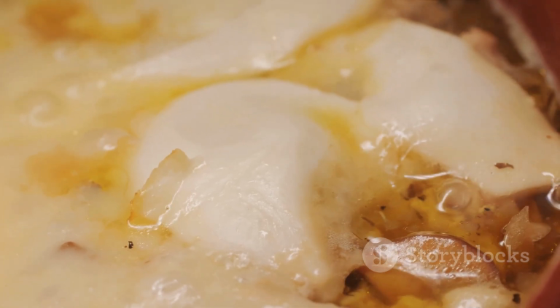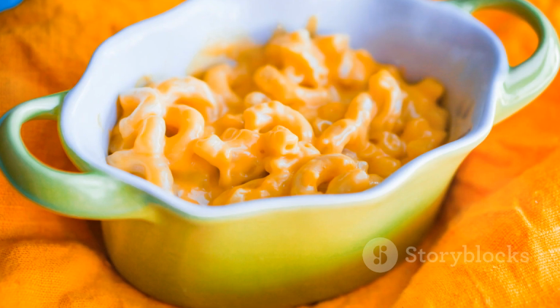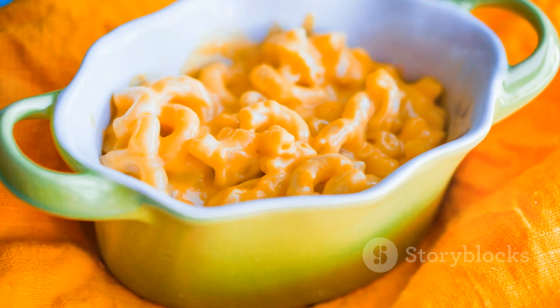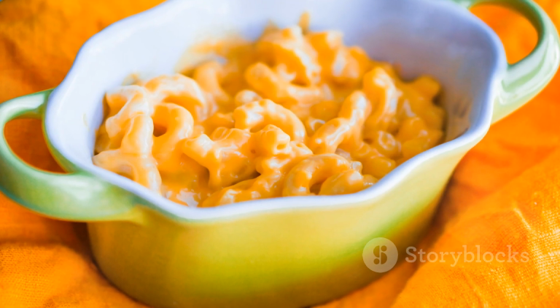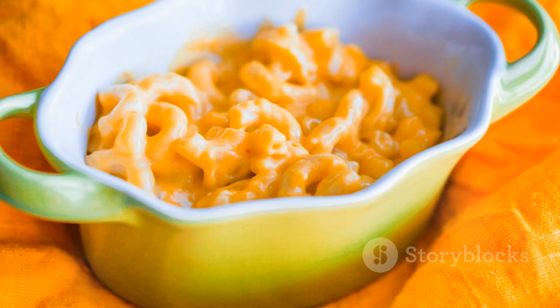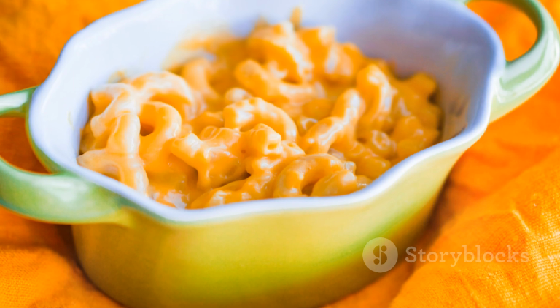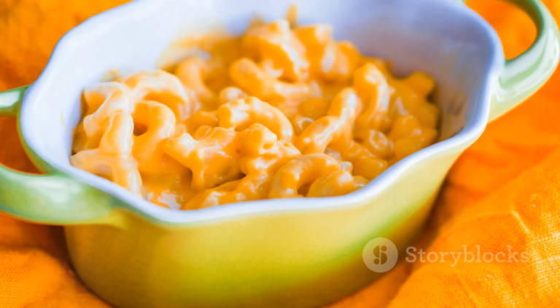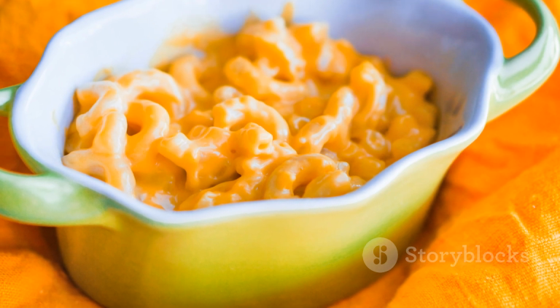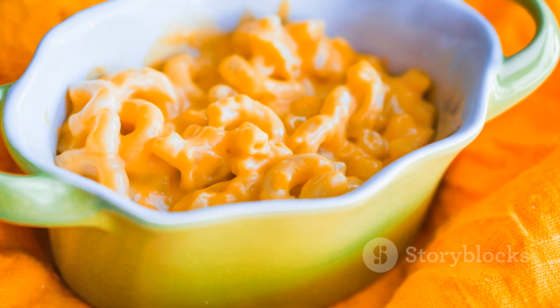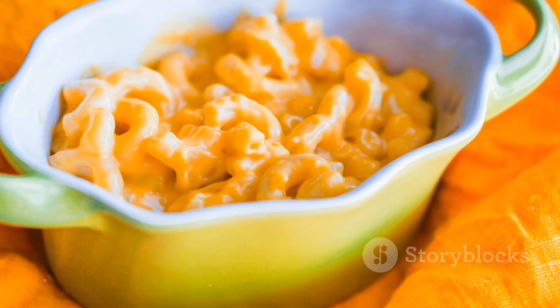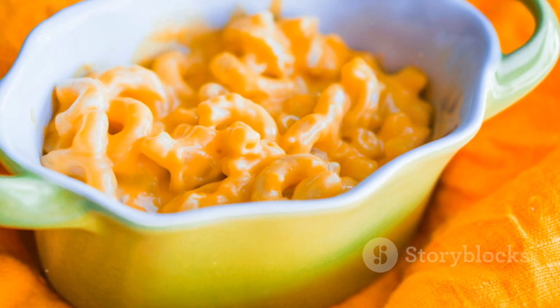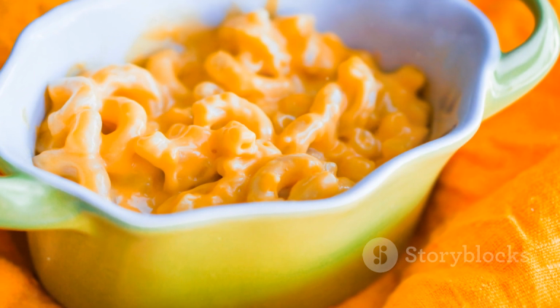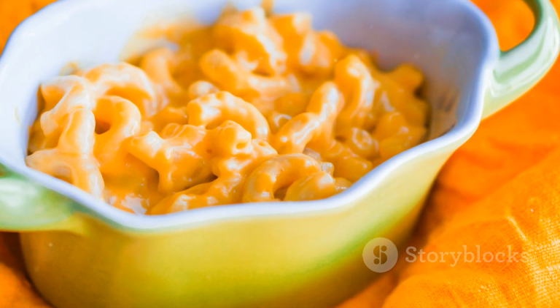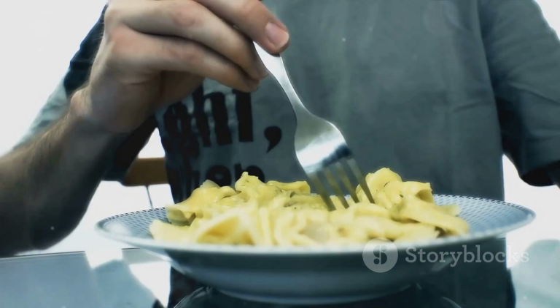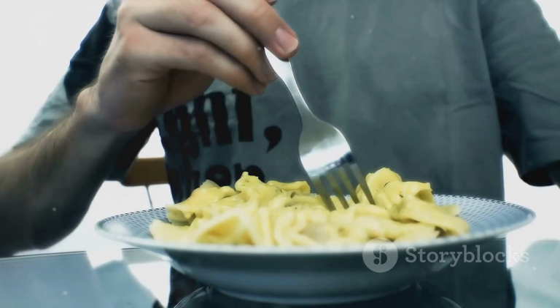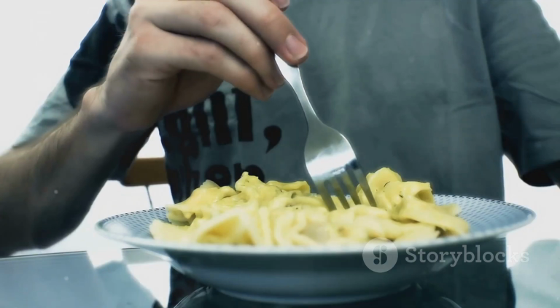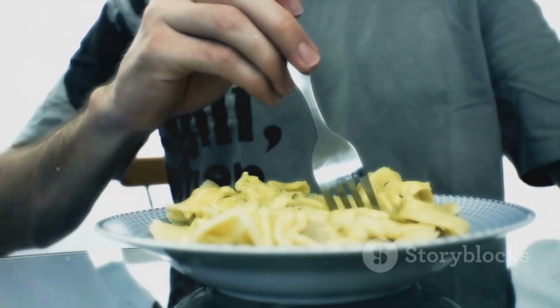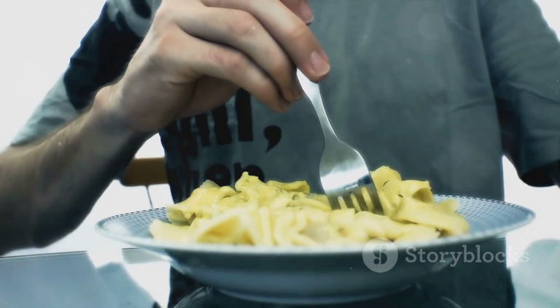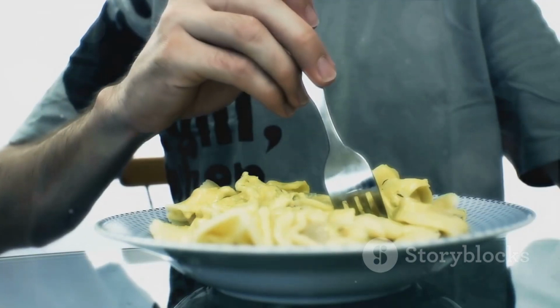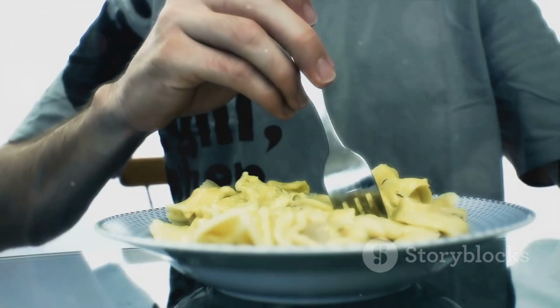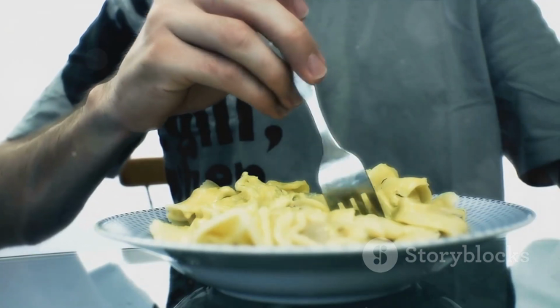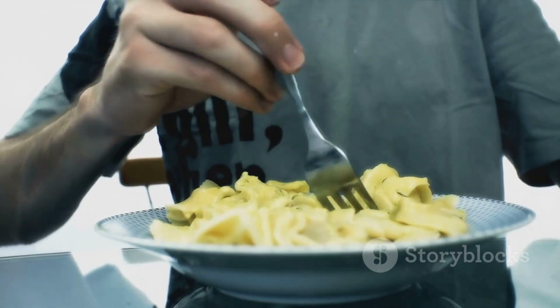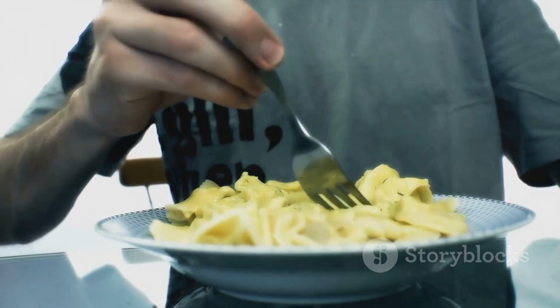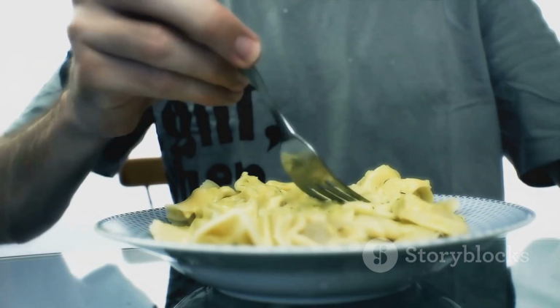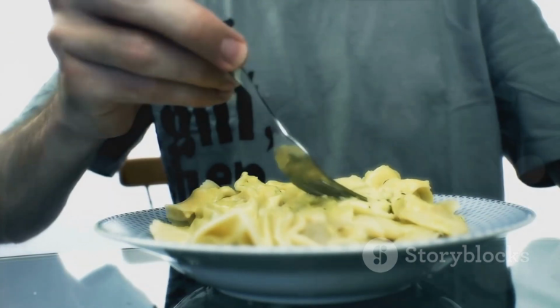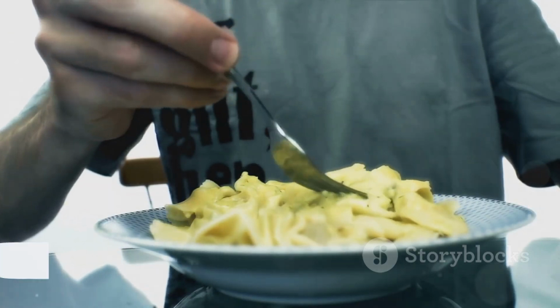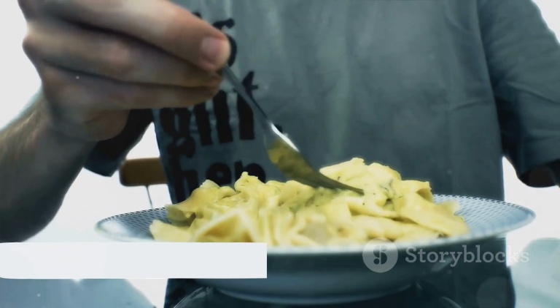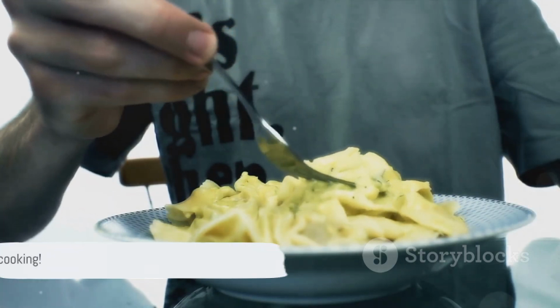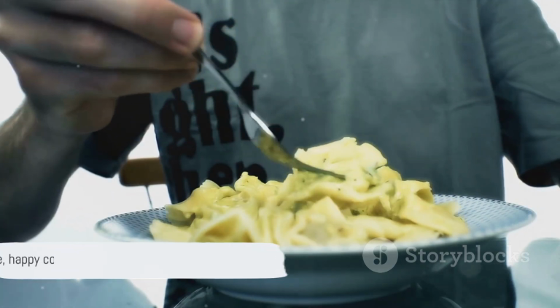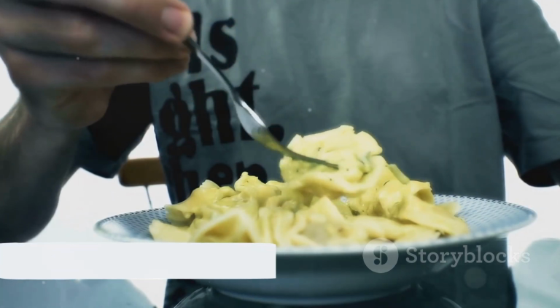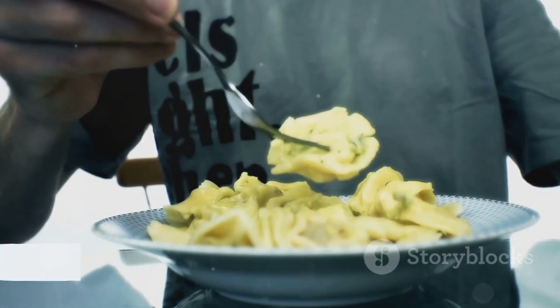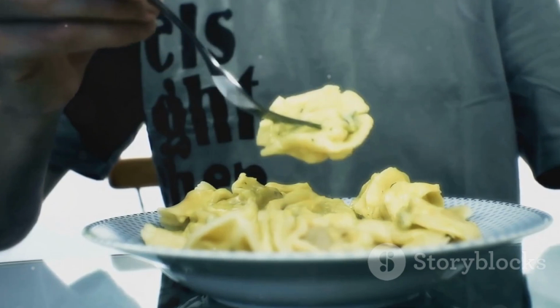It's really that simple and oh-so tasty. Don't hesitate to give it a shot. Until next time, happy cooking!